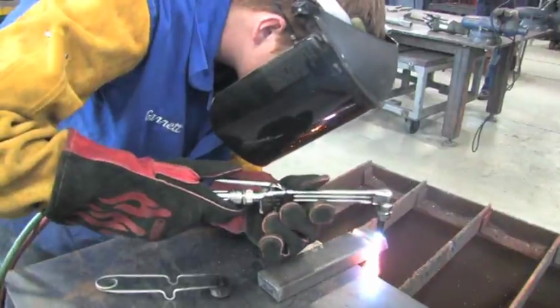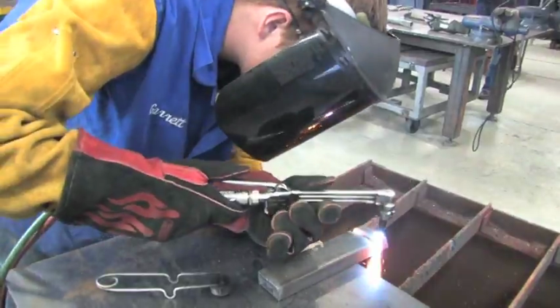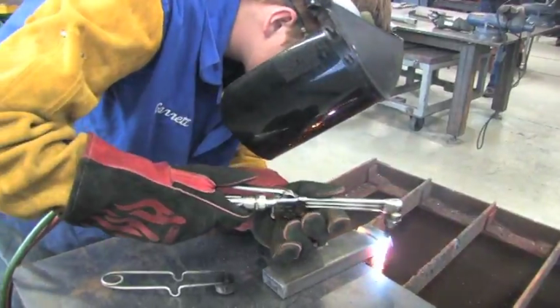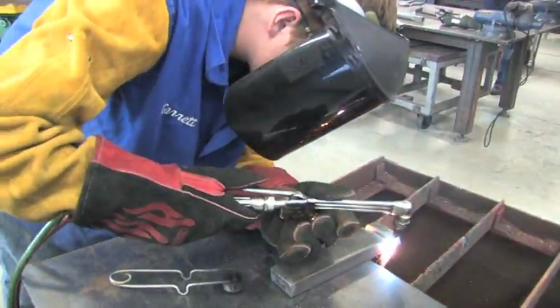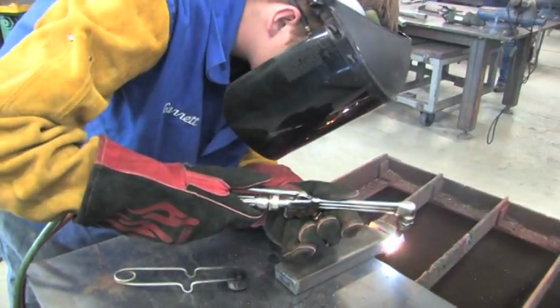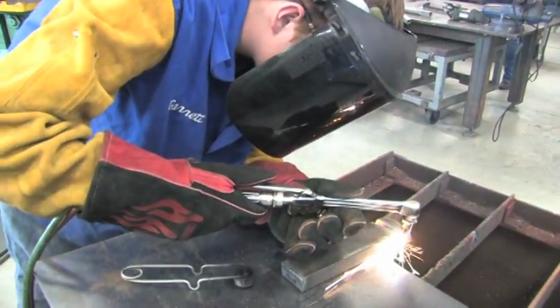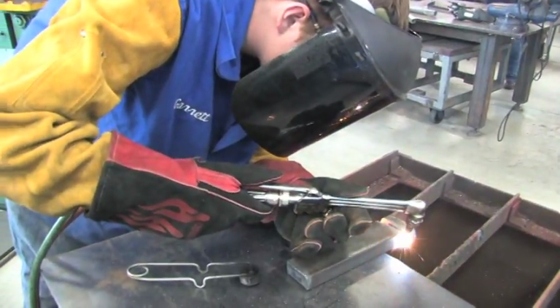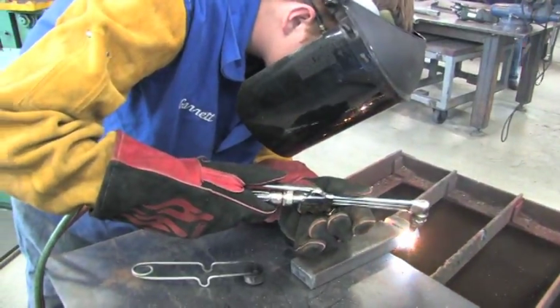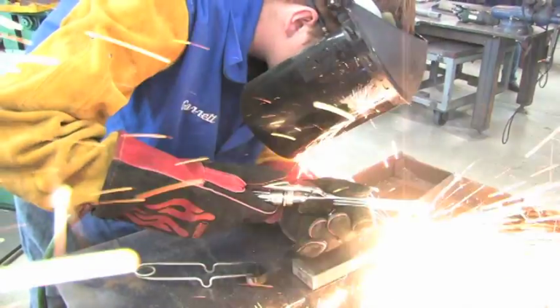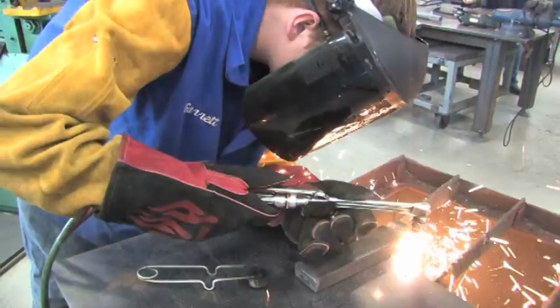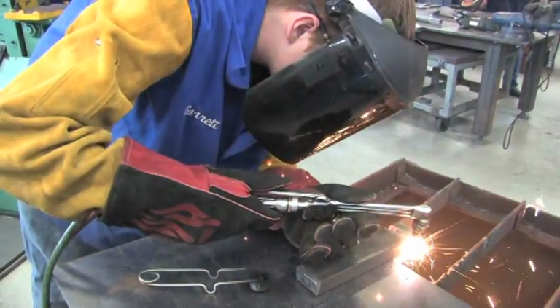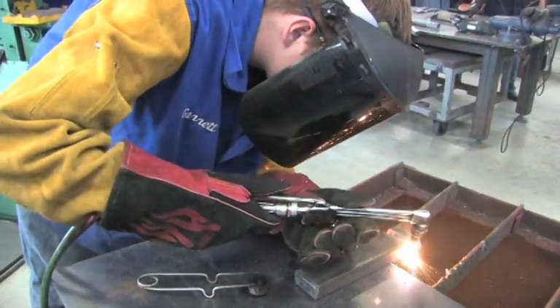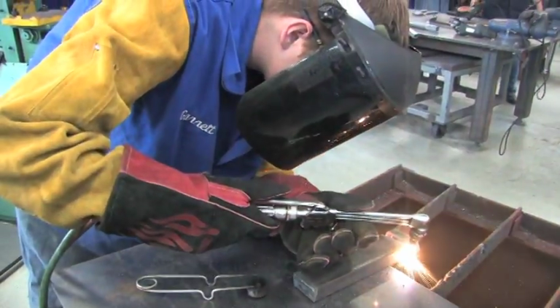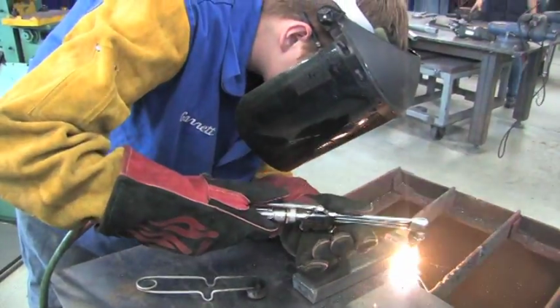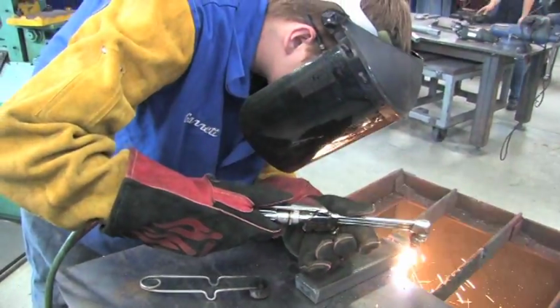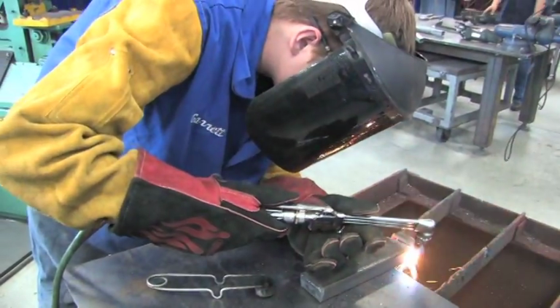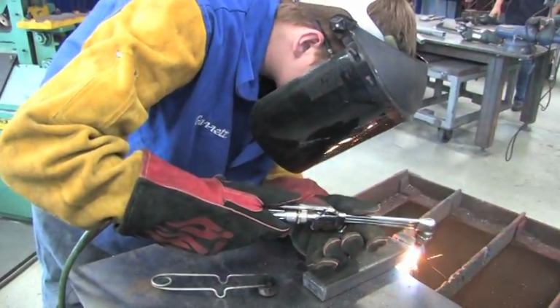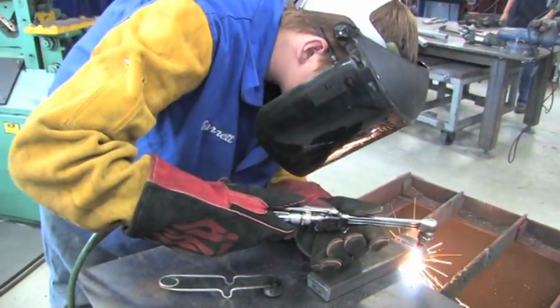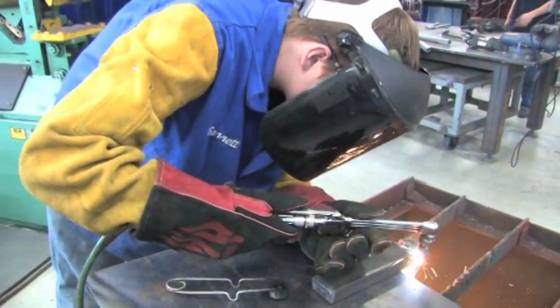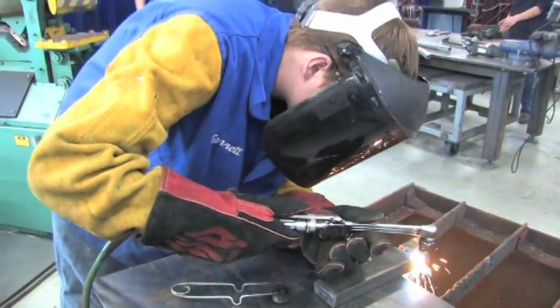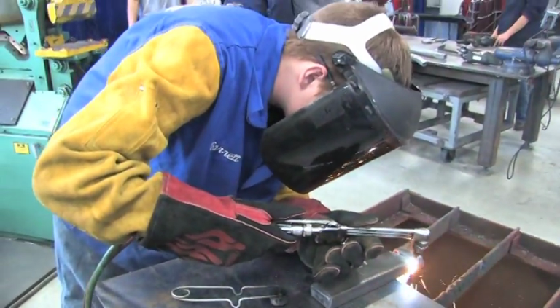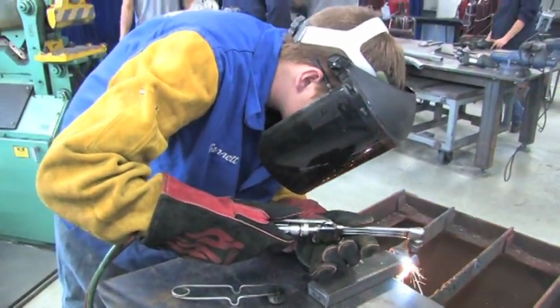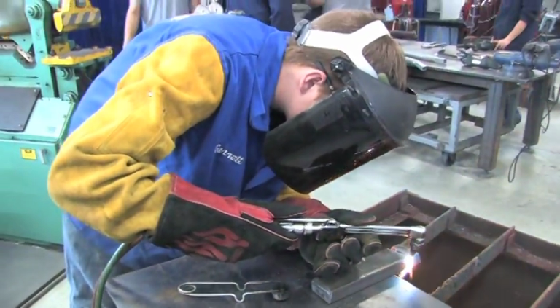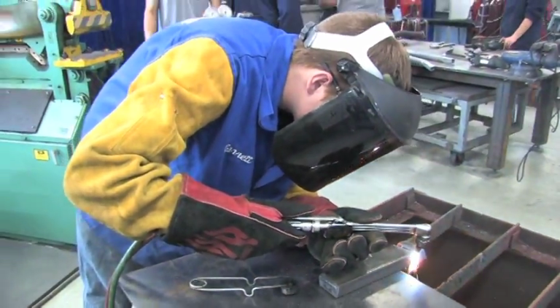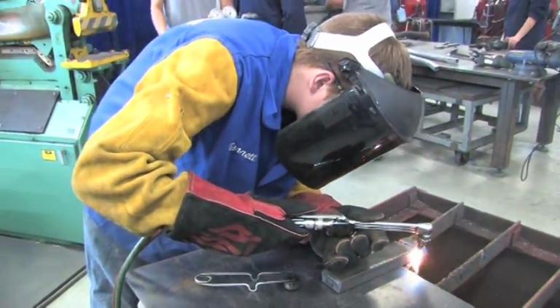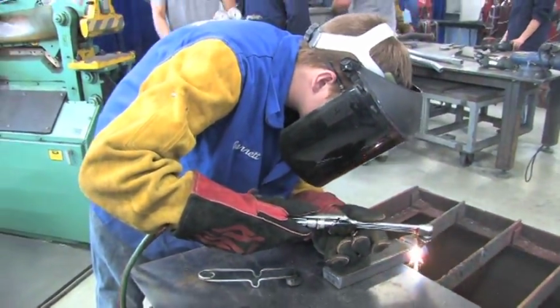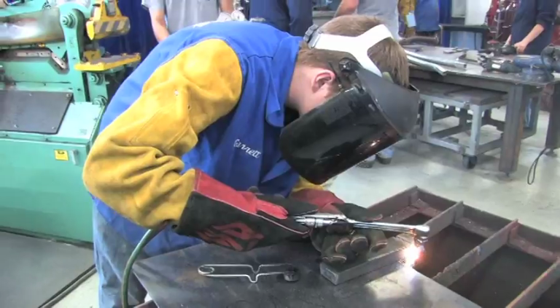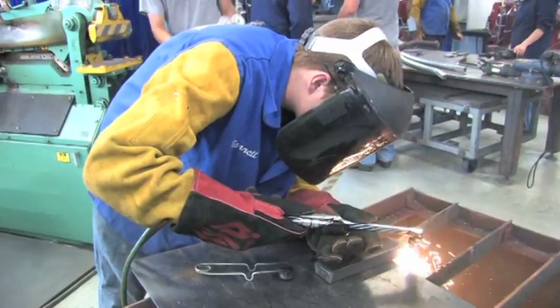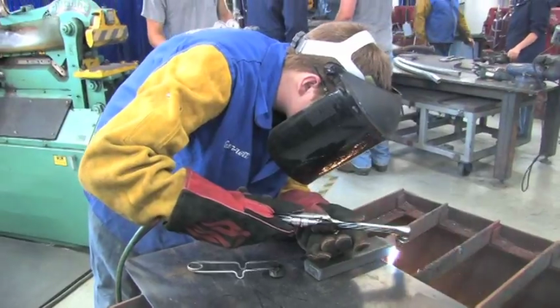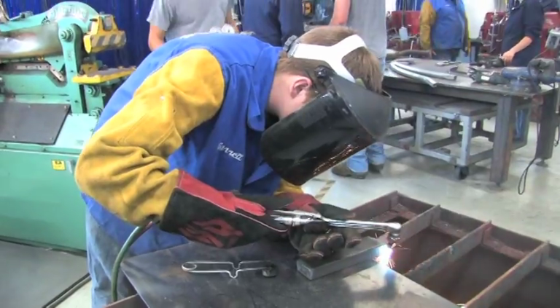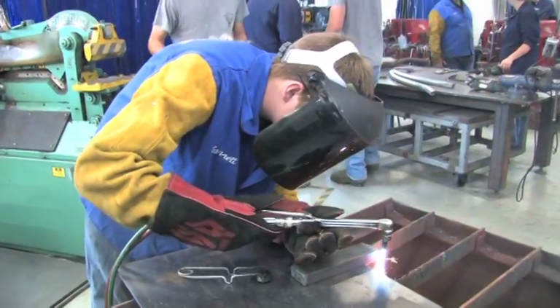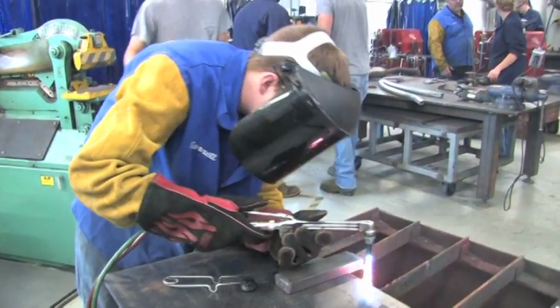The welding program has articulation agreements with Alfred State College and Penn Tech.